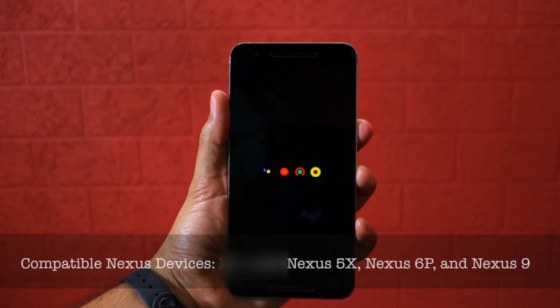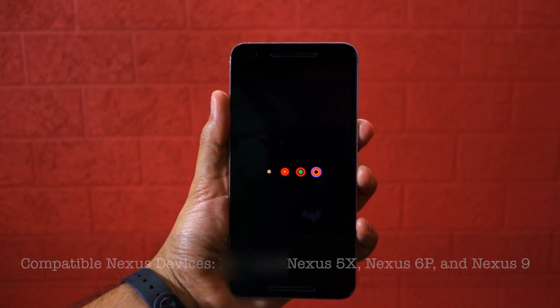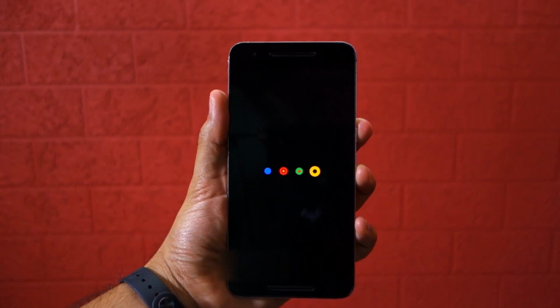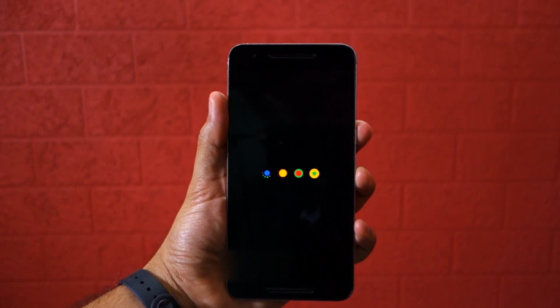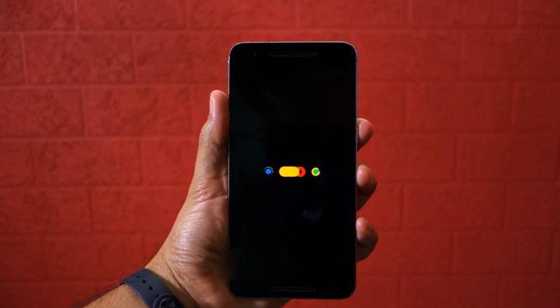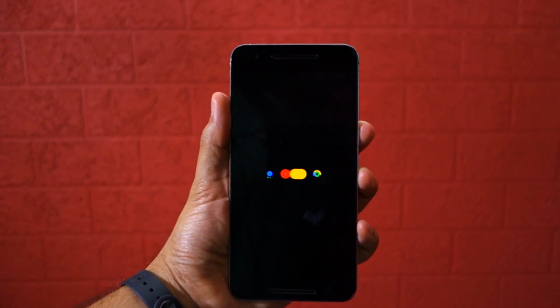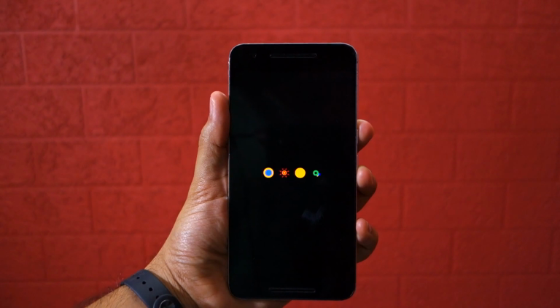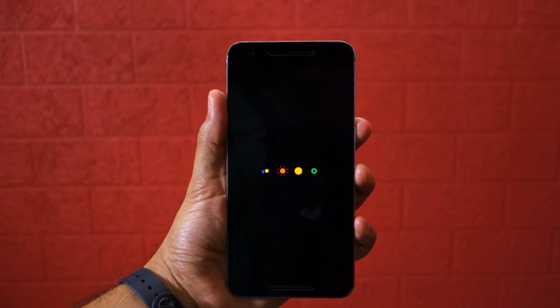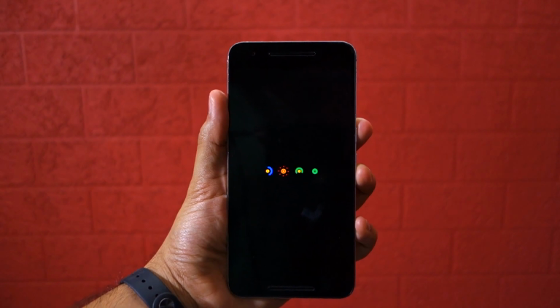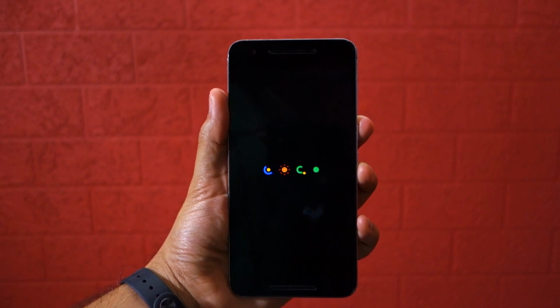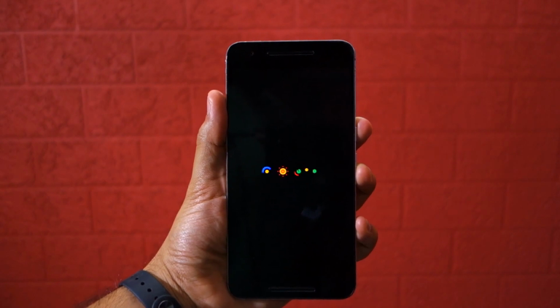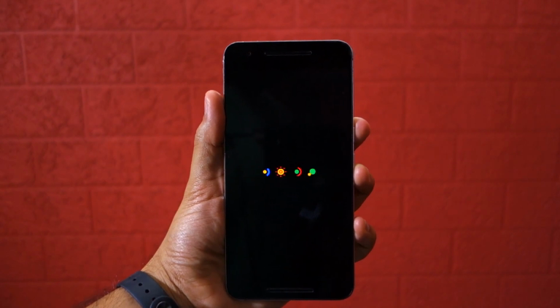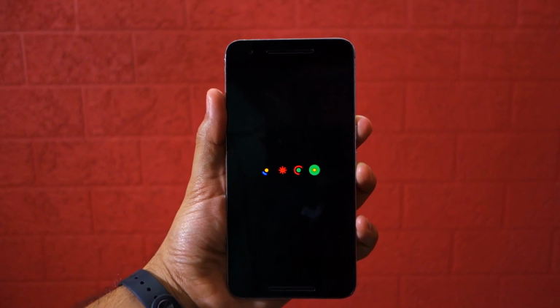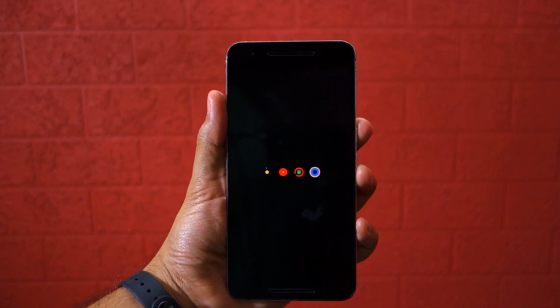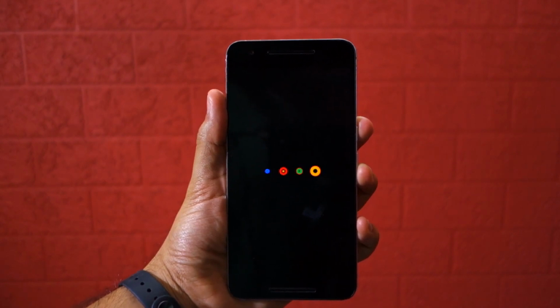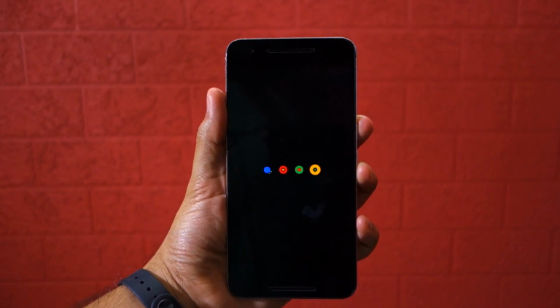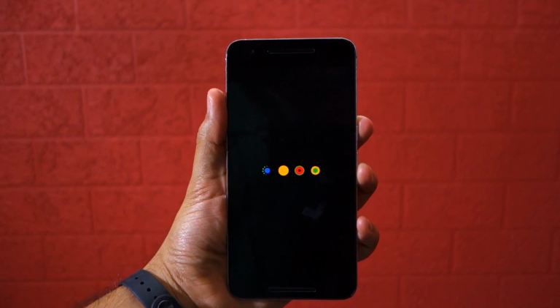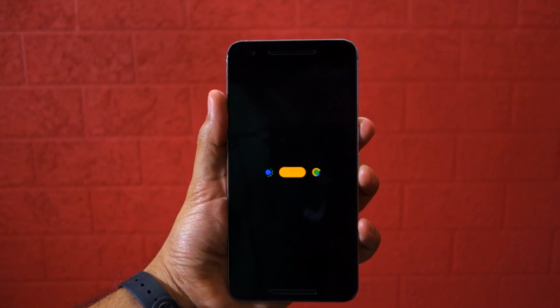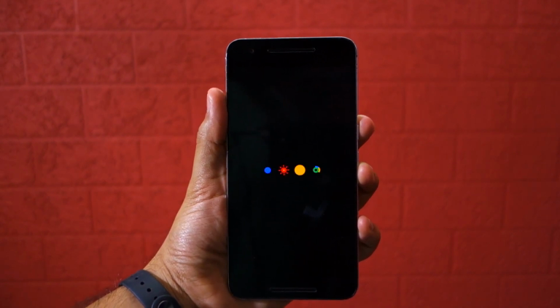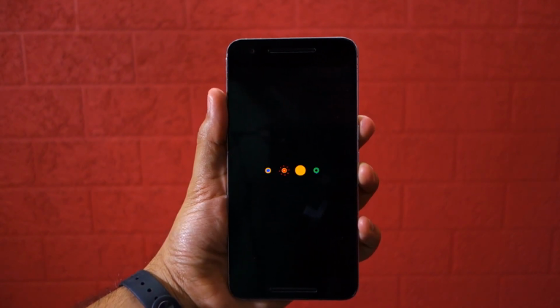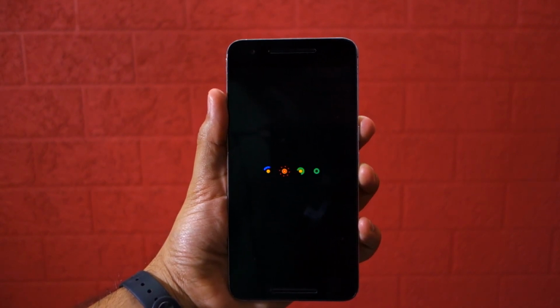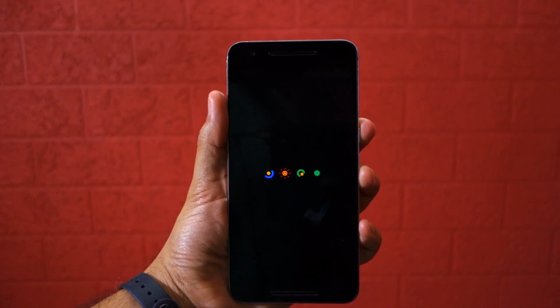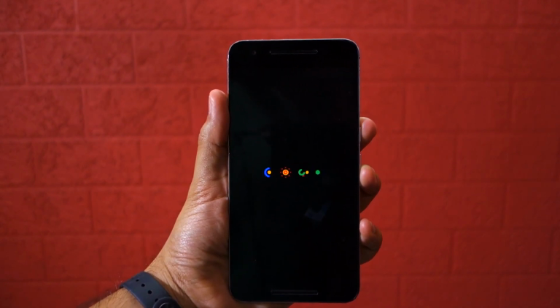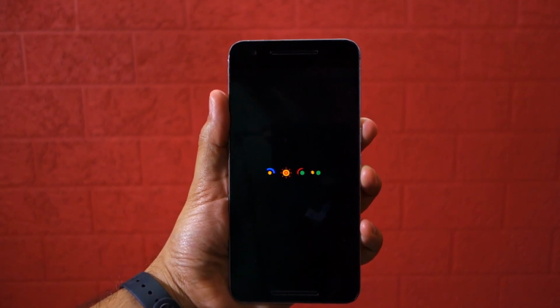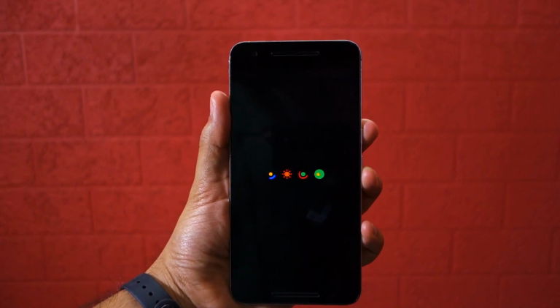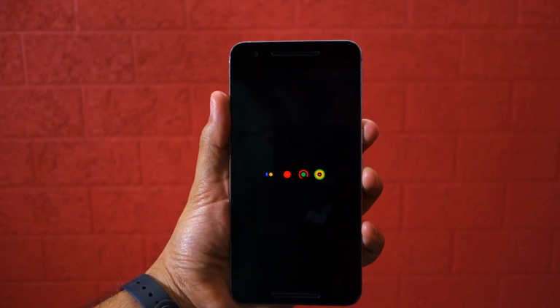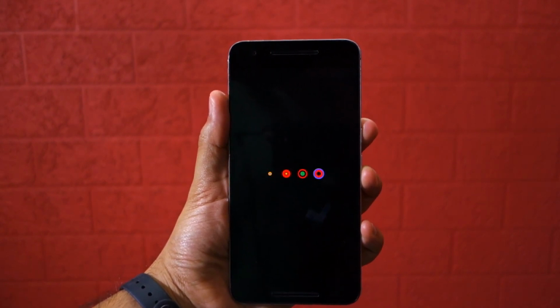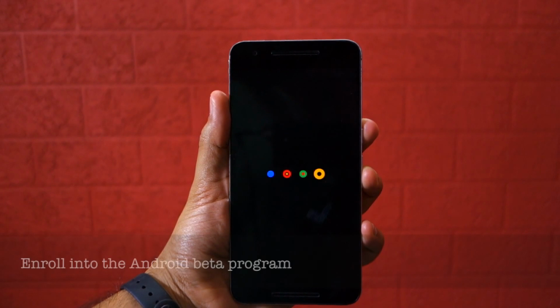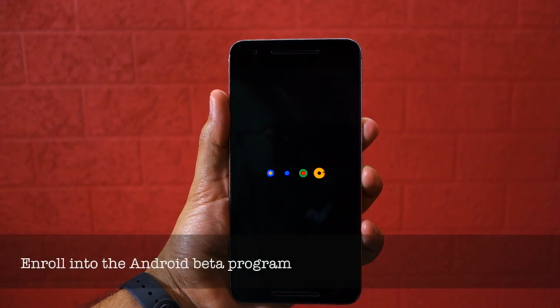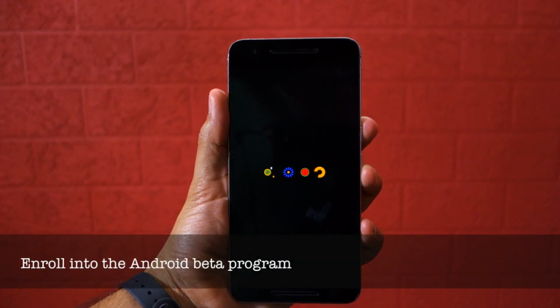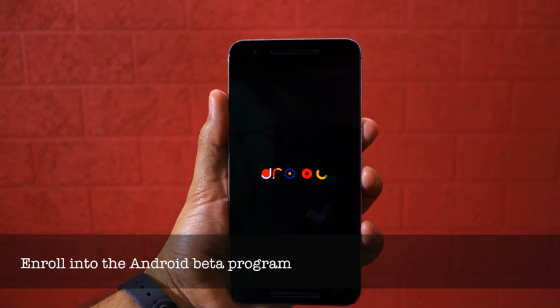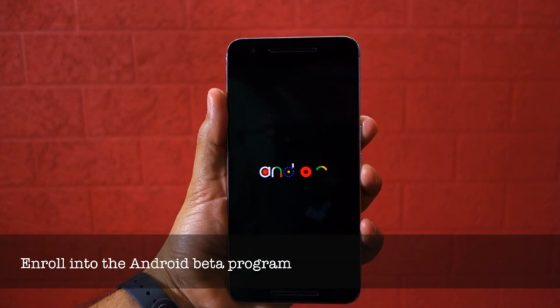Pixel C owners, sorry, you are out of luck here. So here is how it works — you will have to enroll your device into the Android beta program.